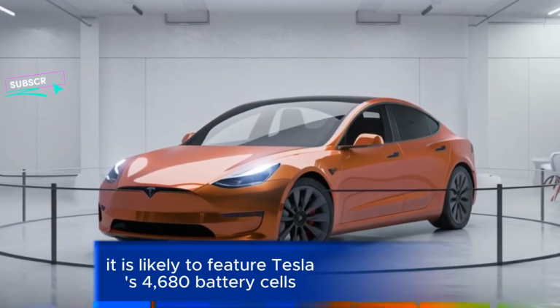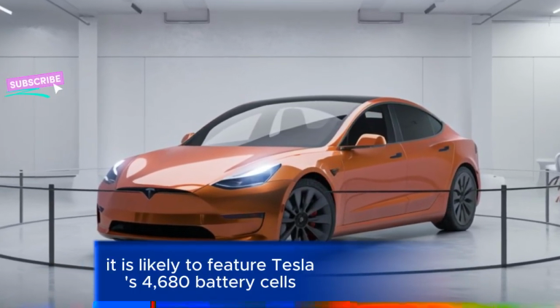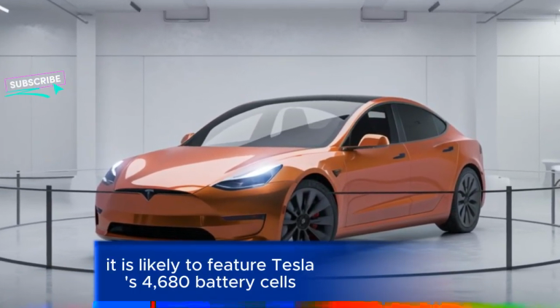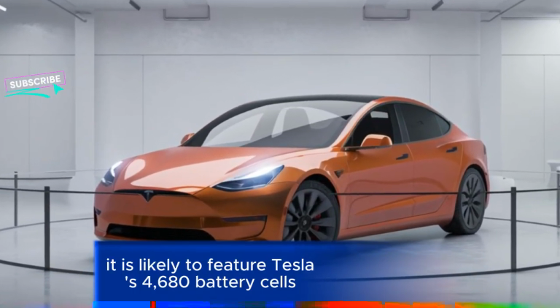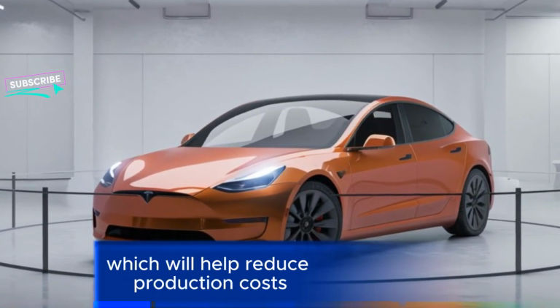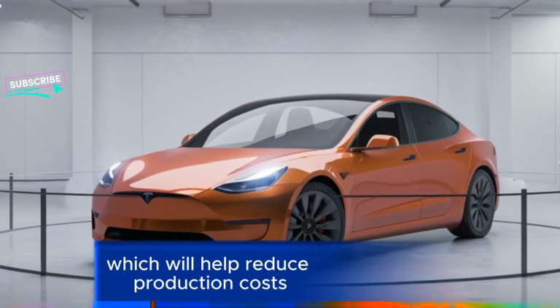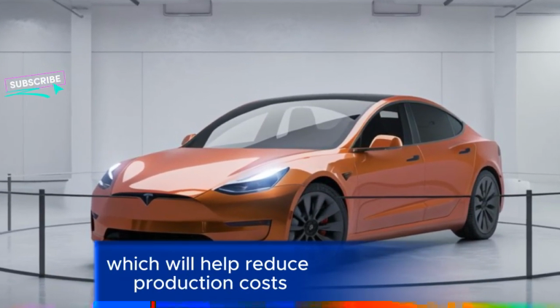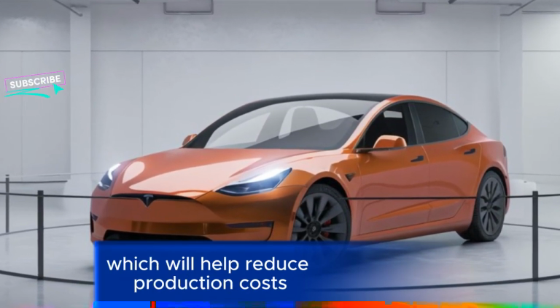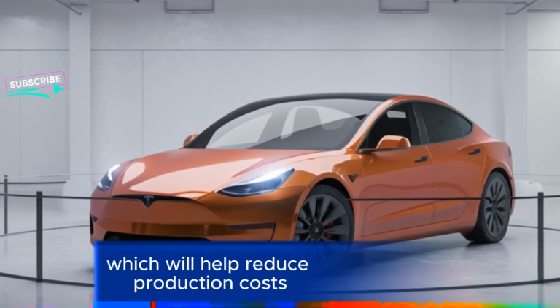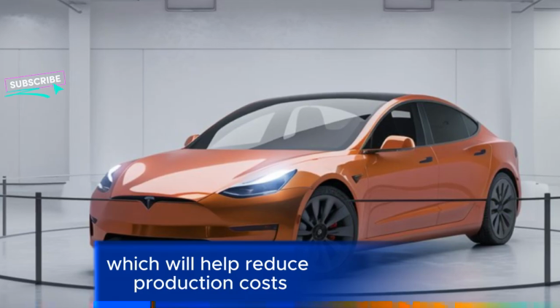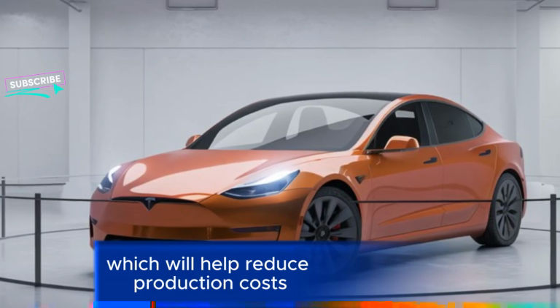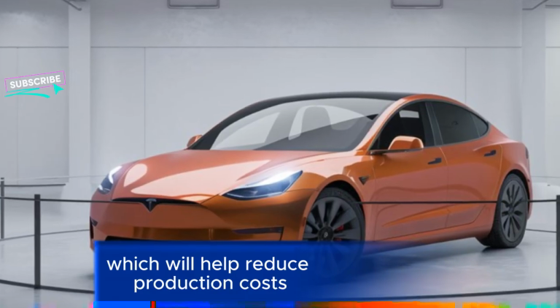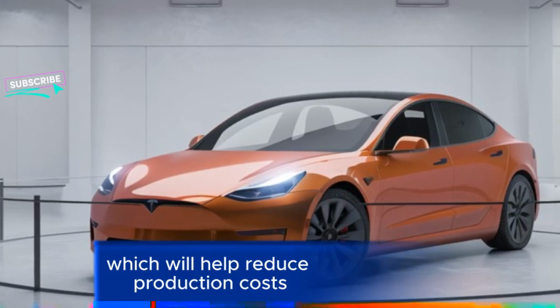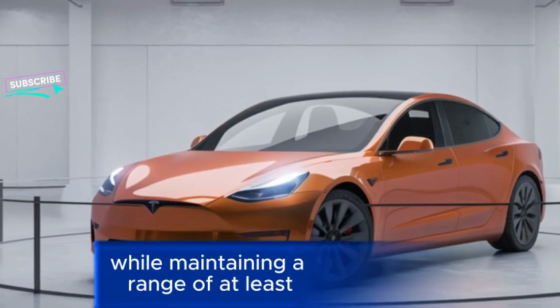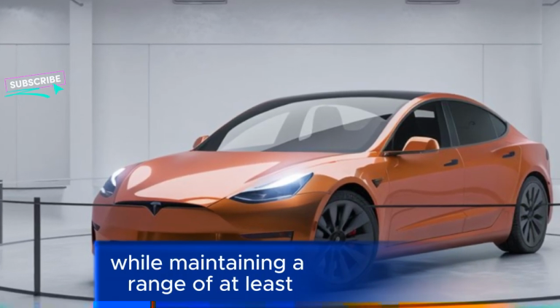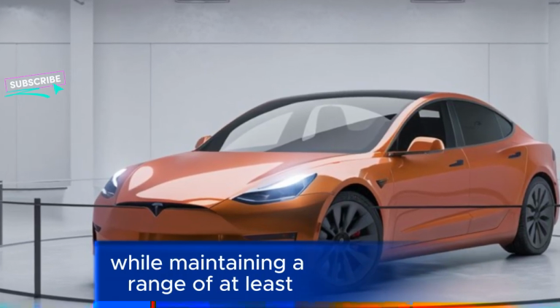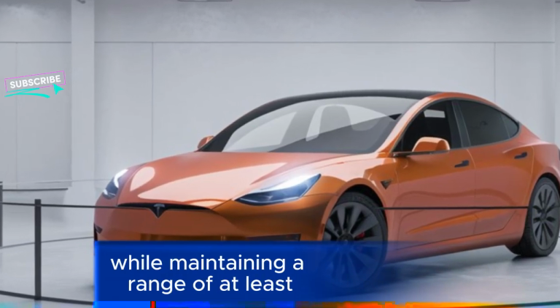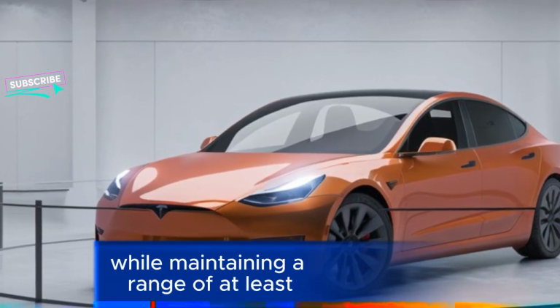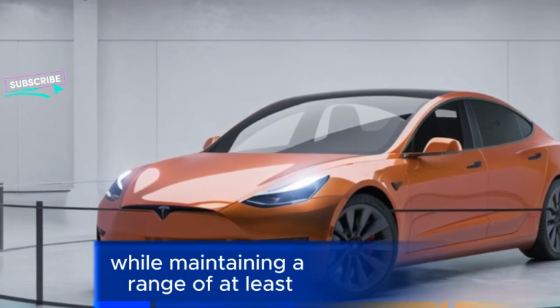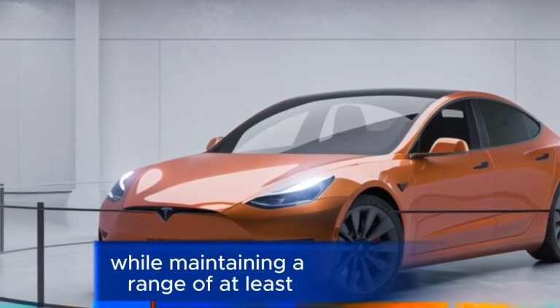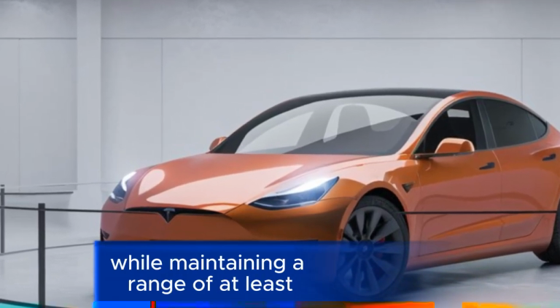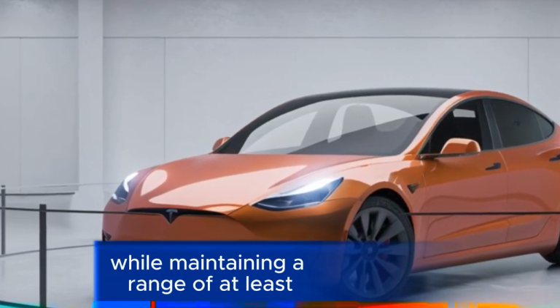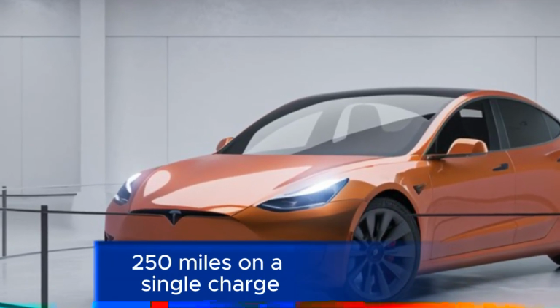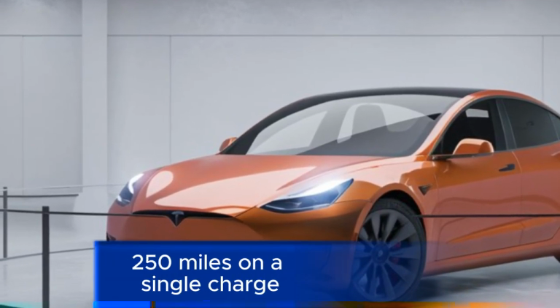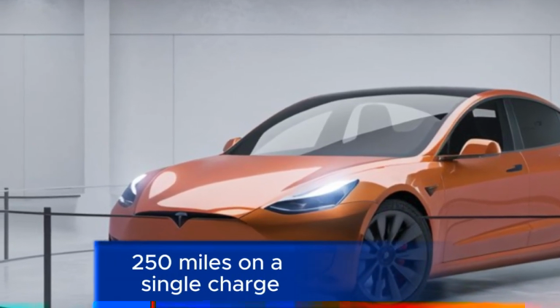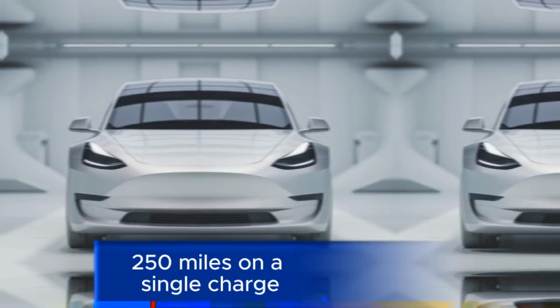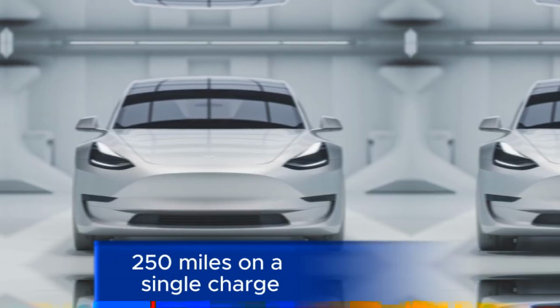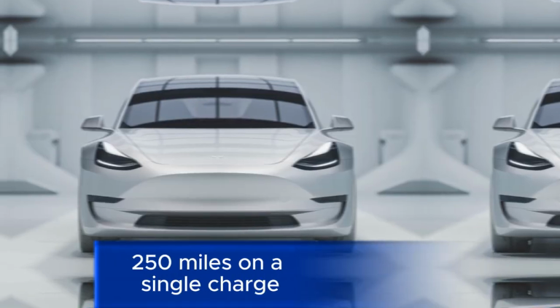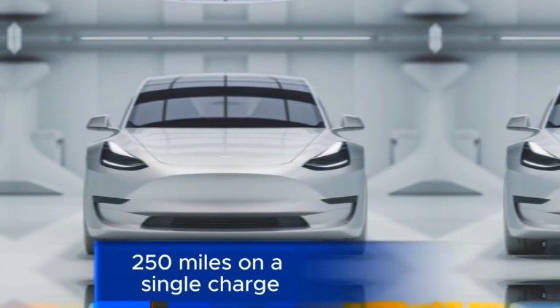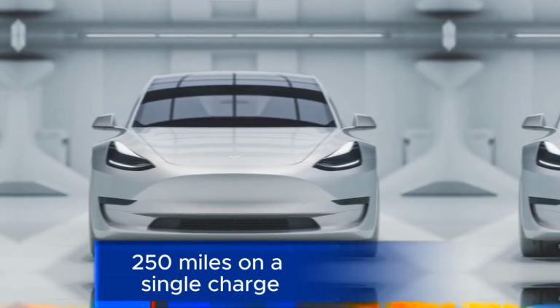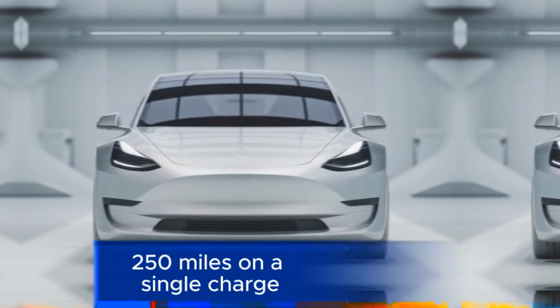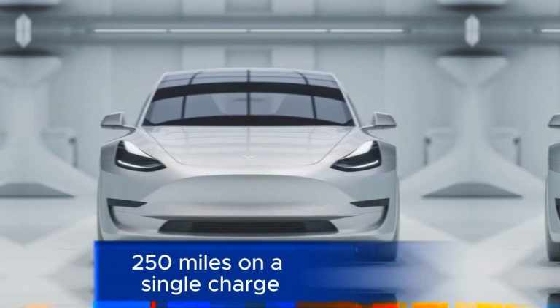It is likely to feature Tesla's 4680 battery cells, which will help reduce production costs while maintaining a range of at least 250 miles on a single charge, with more expensive variants offering greater range.